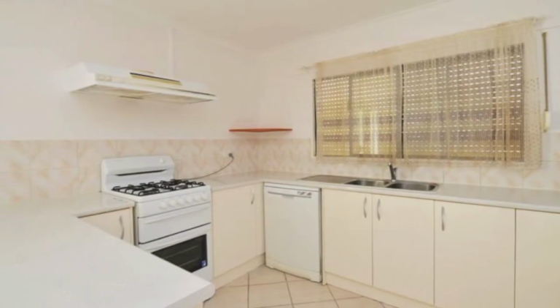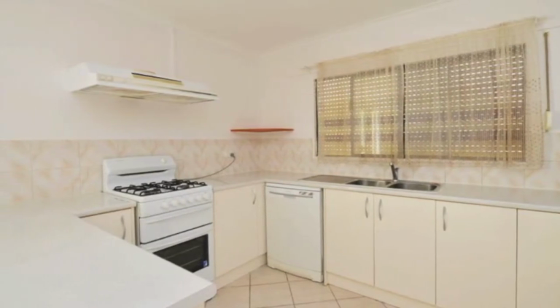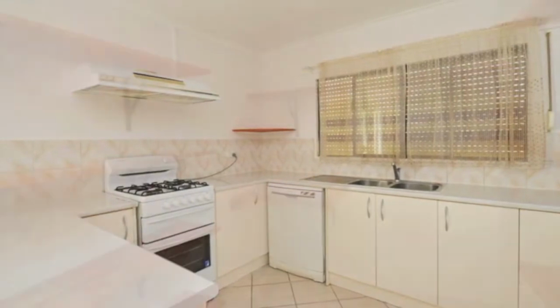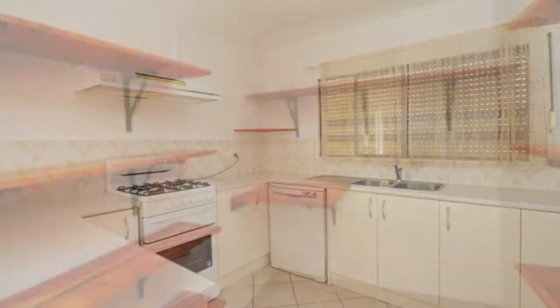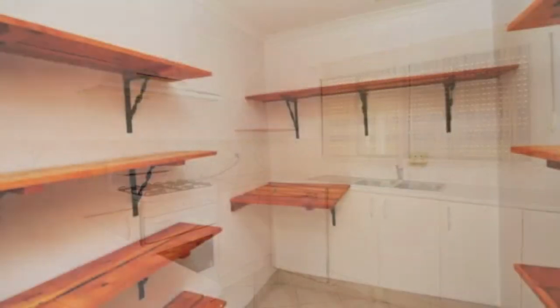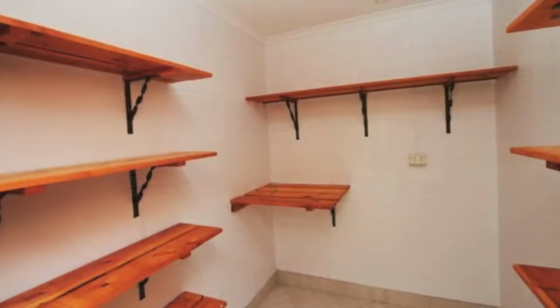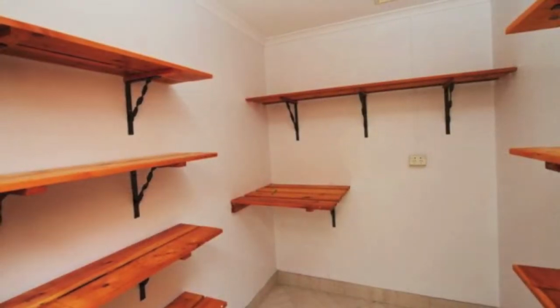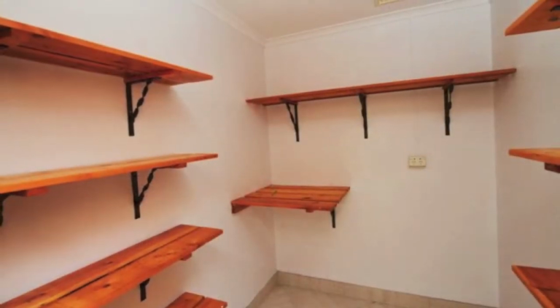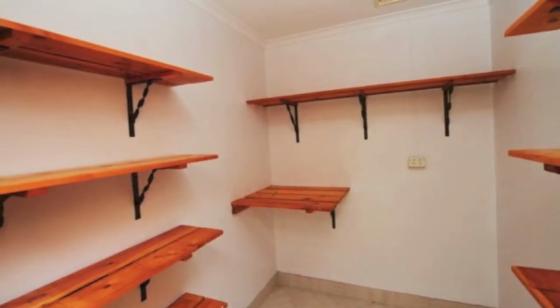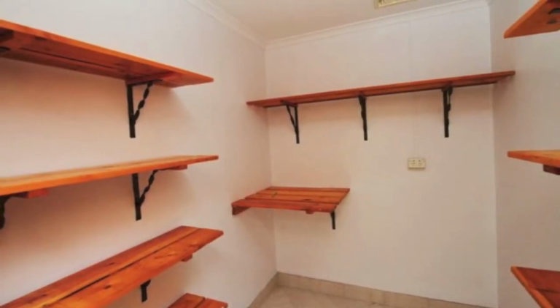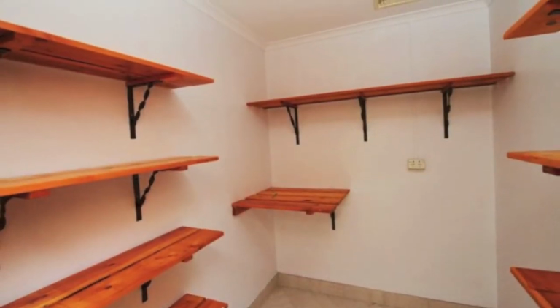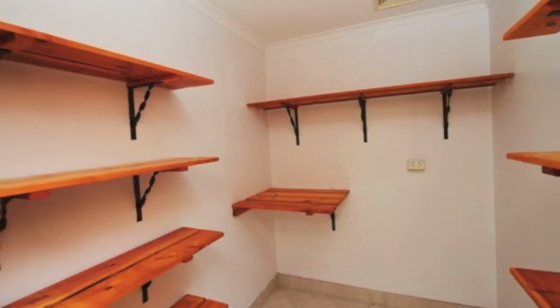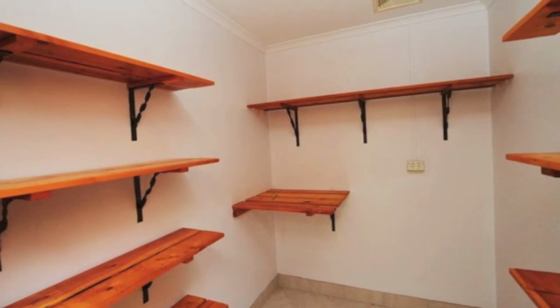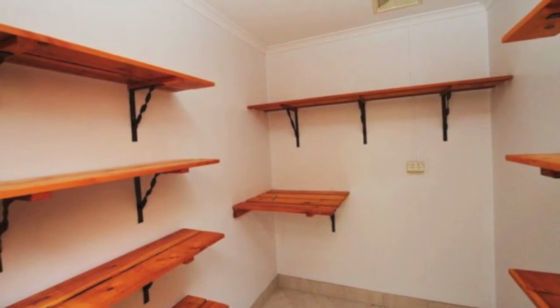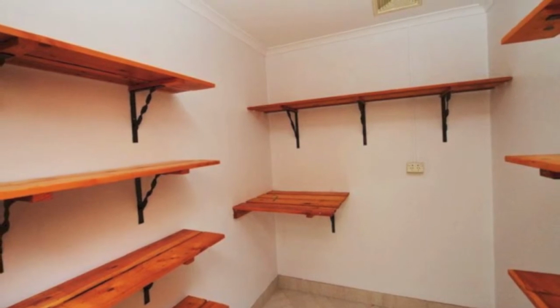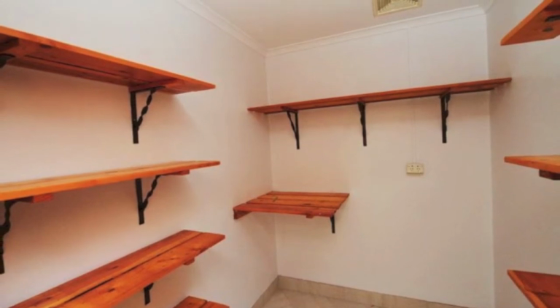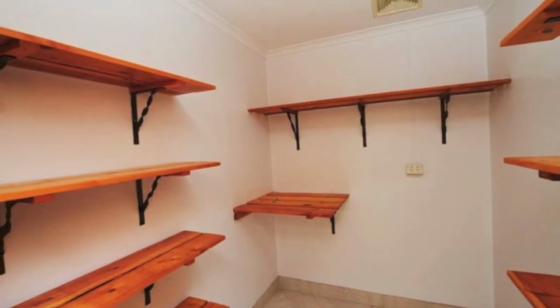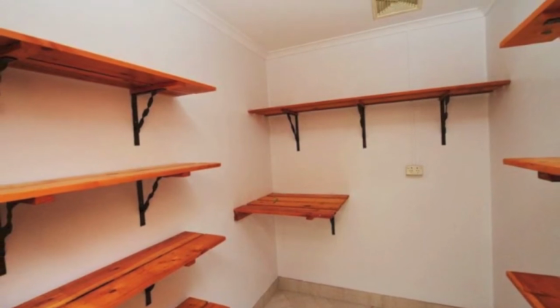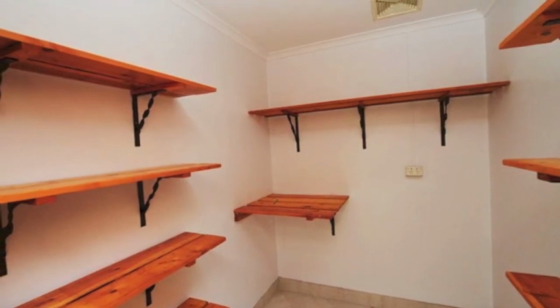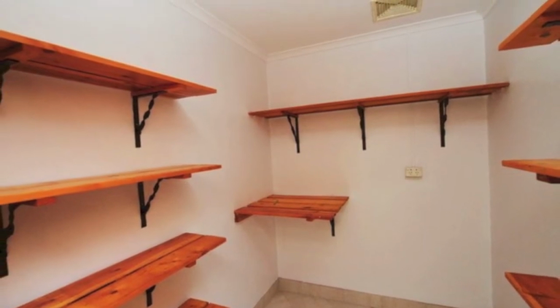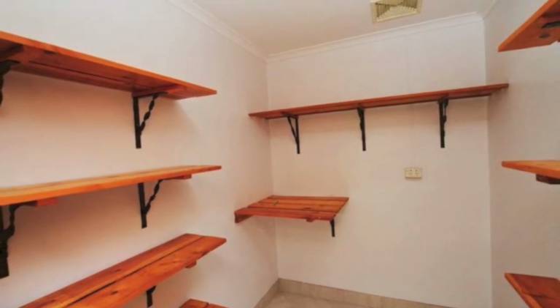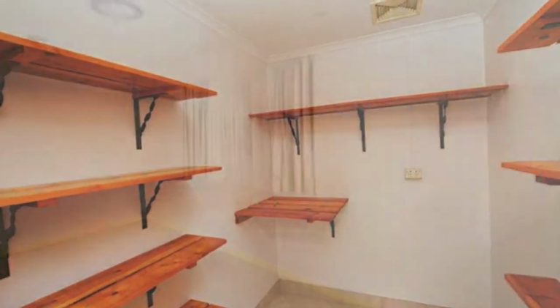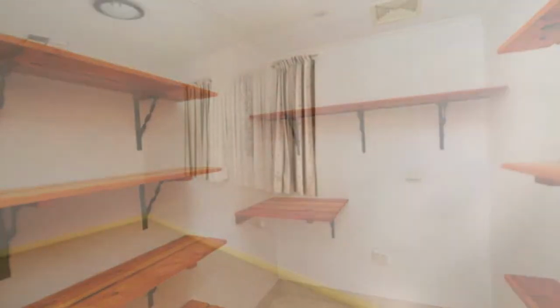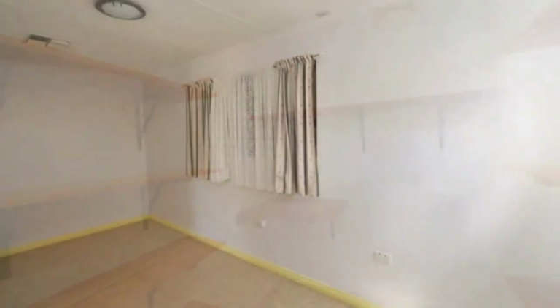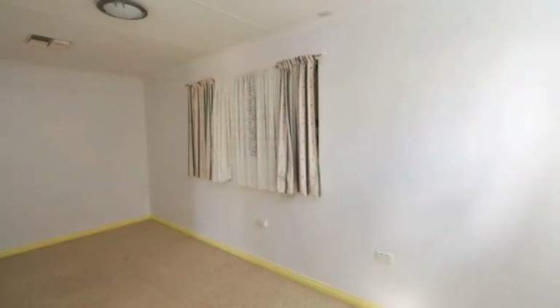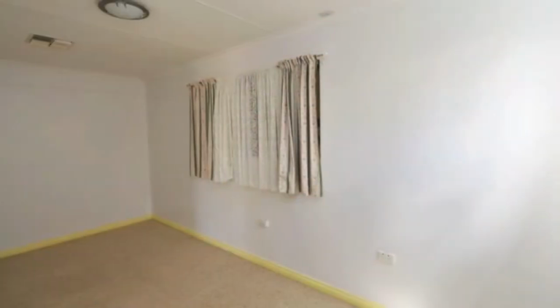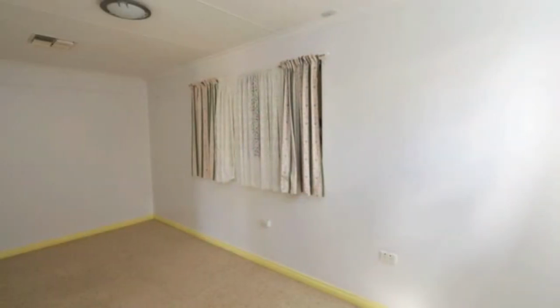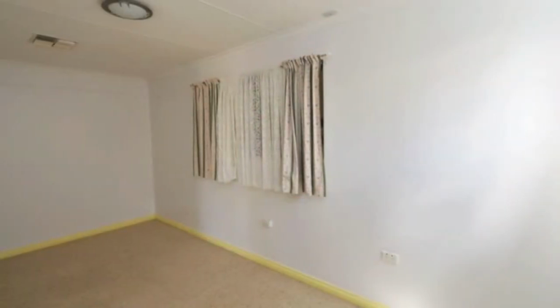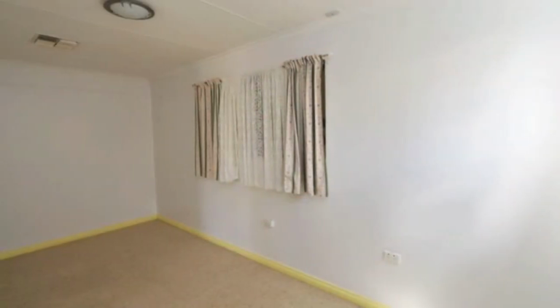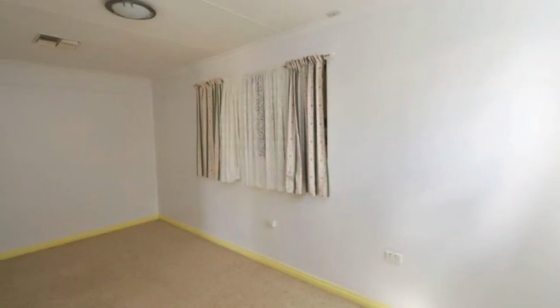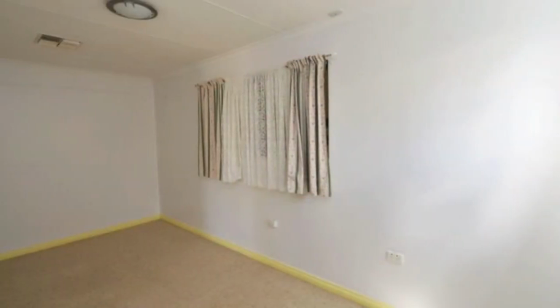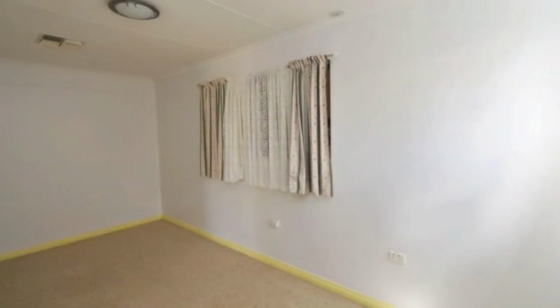The kitchen offers abundant bench and cupboard space, dishwasher, gas cooking, double sink, and a range hood.